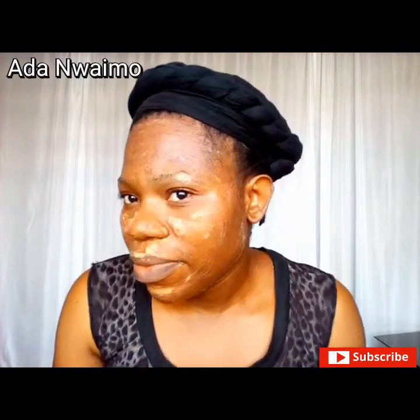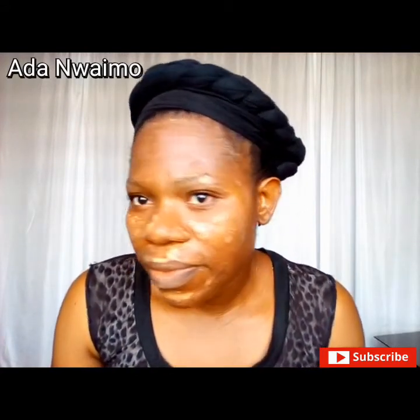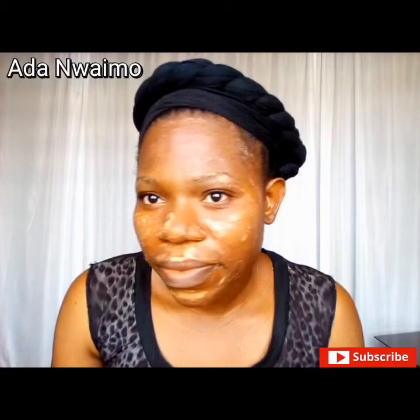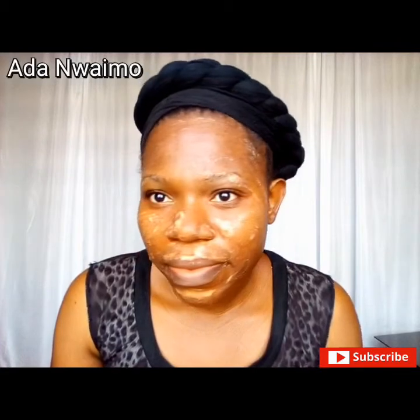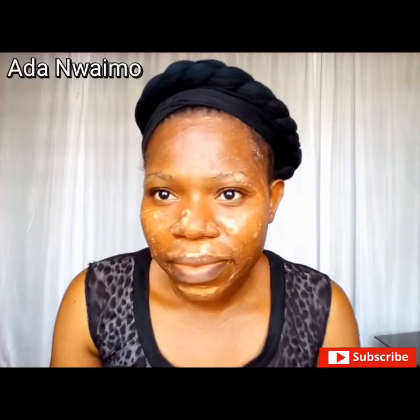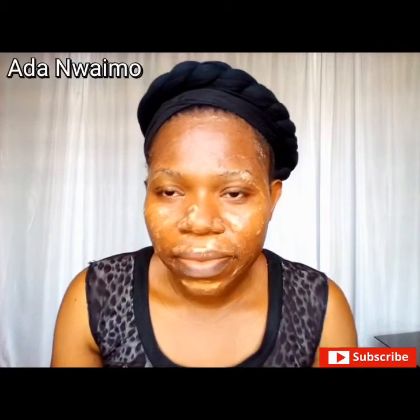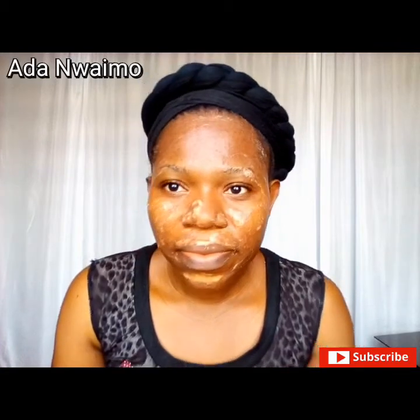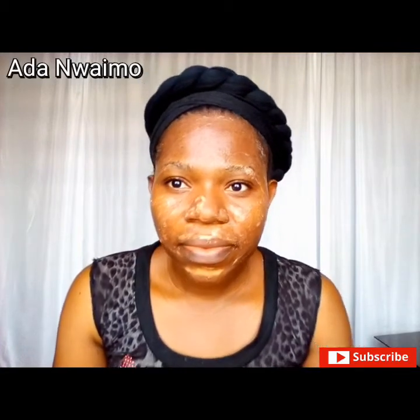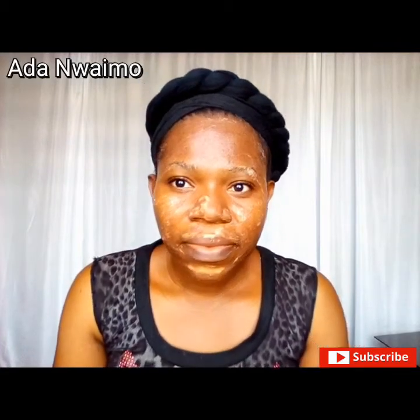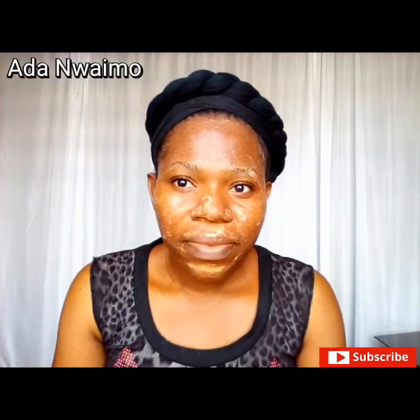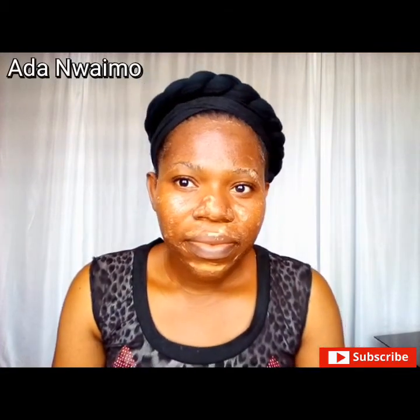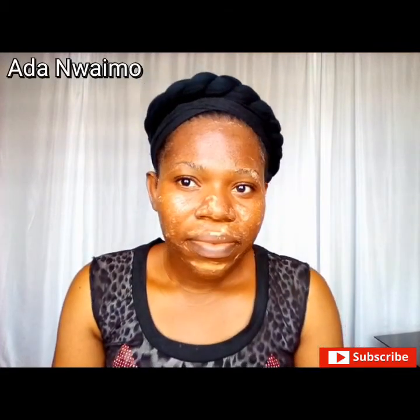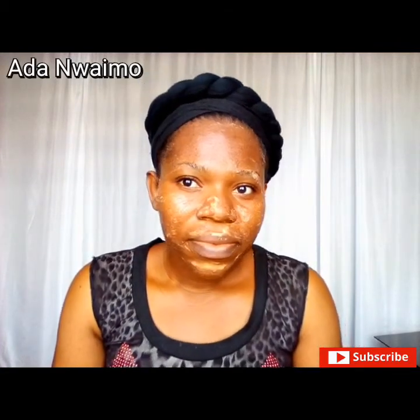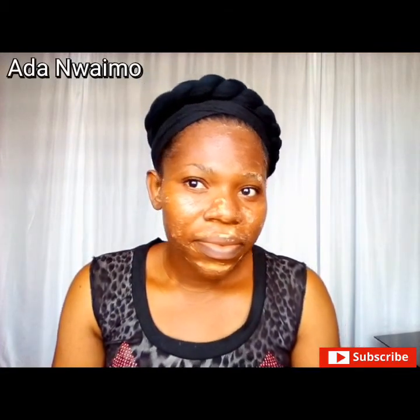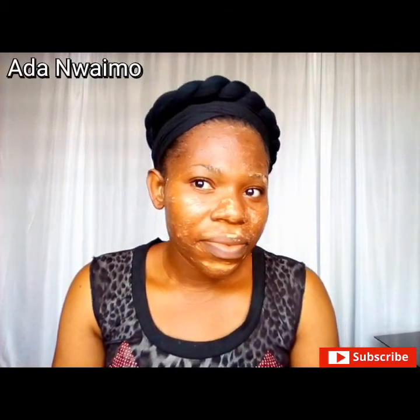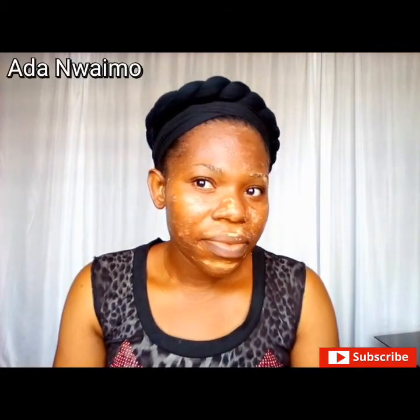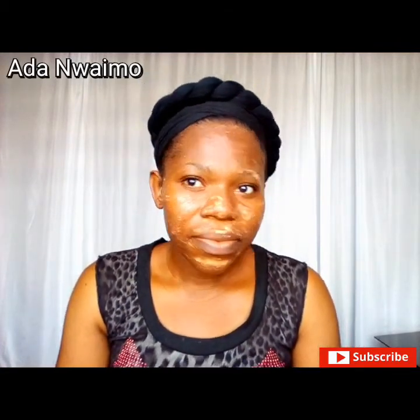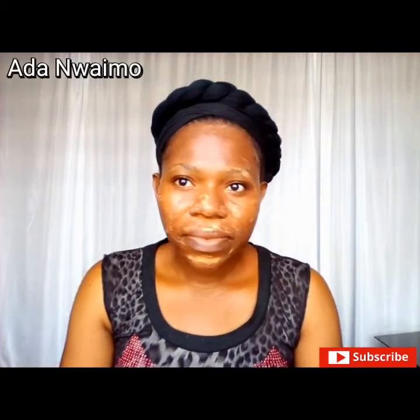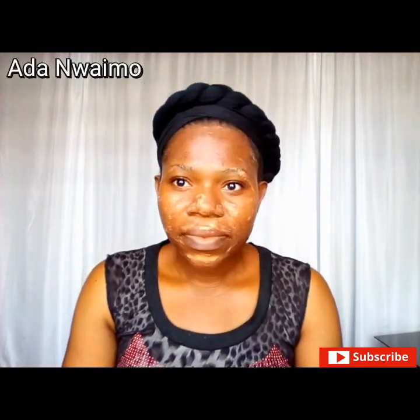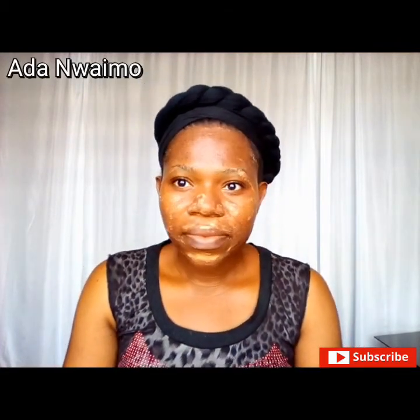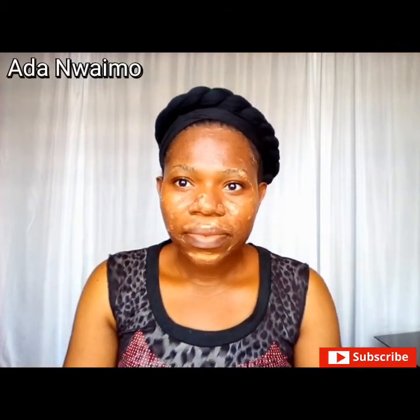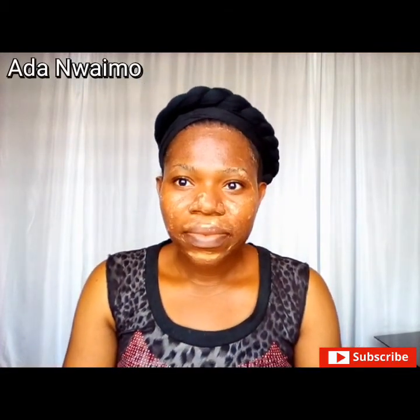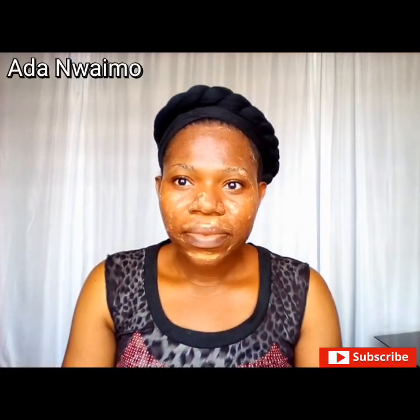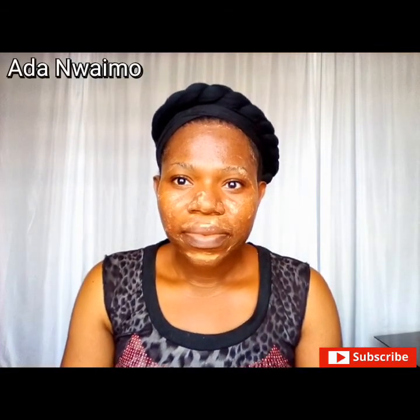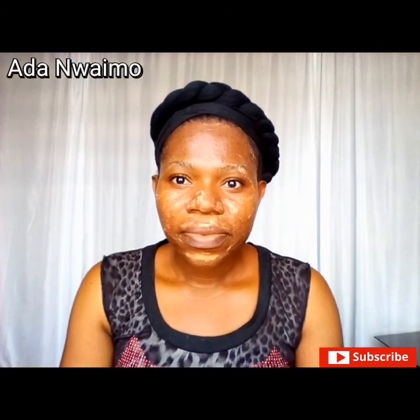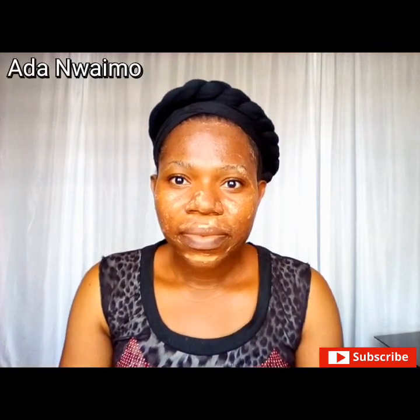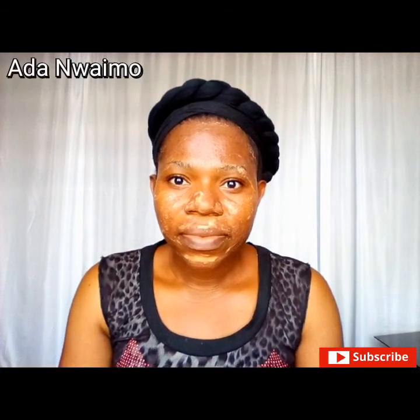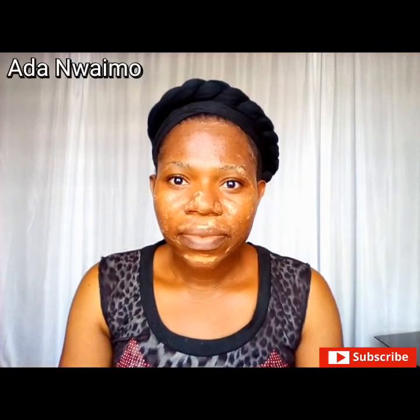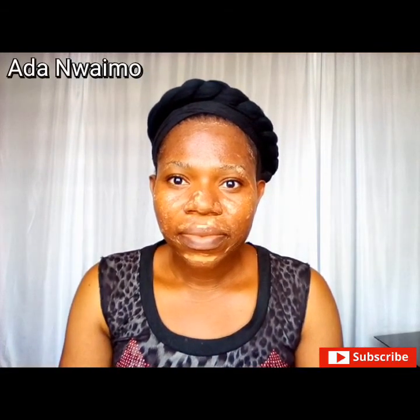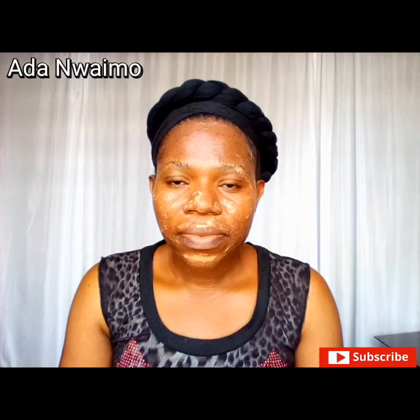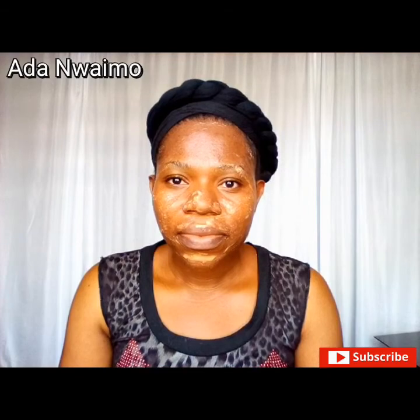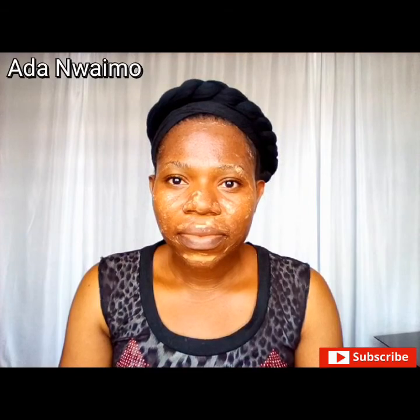Hope you loved and enjoyed this video. Thanks for watching. Don't forget to like, share, and subscribe. See you in my next one. Bye-bye!